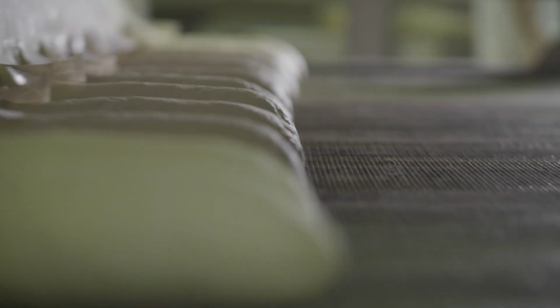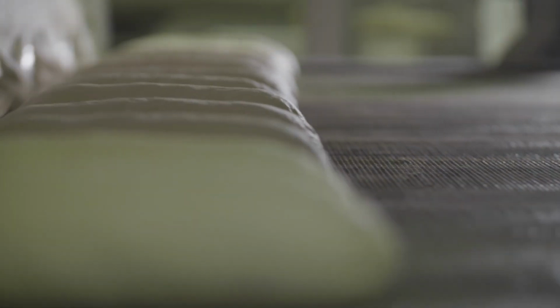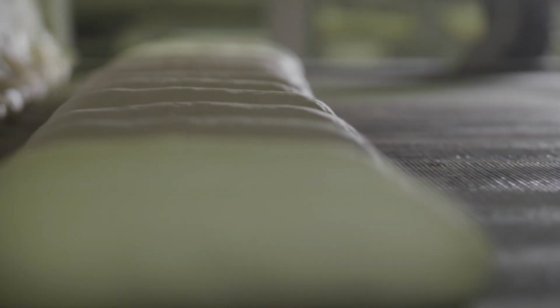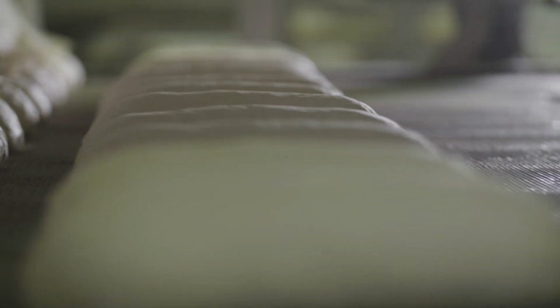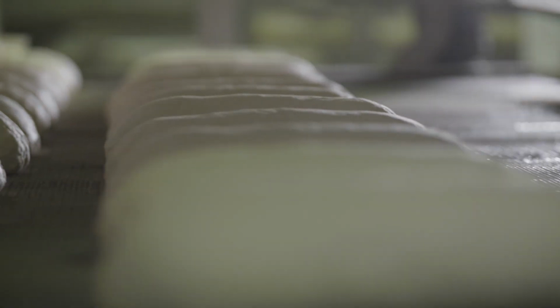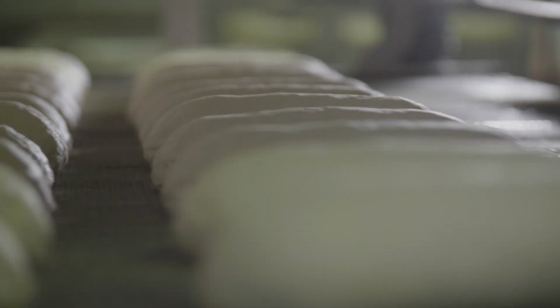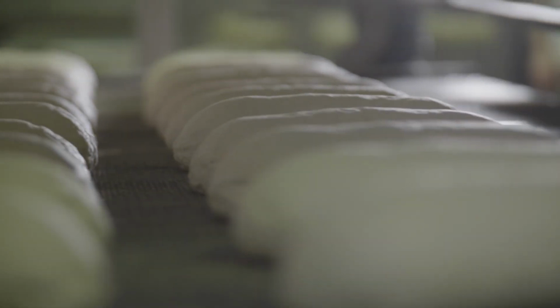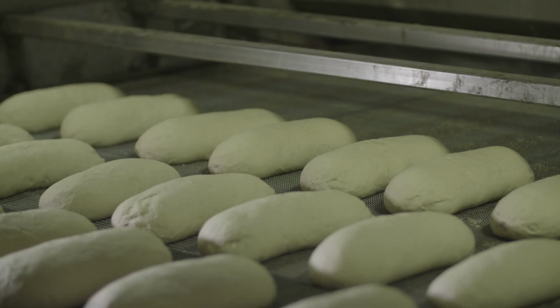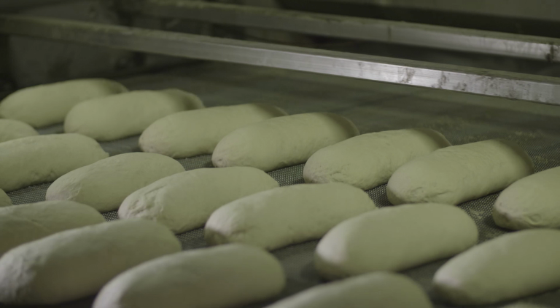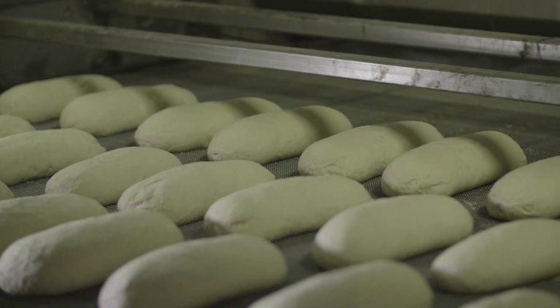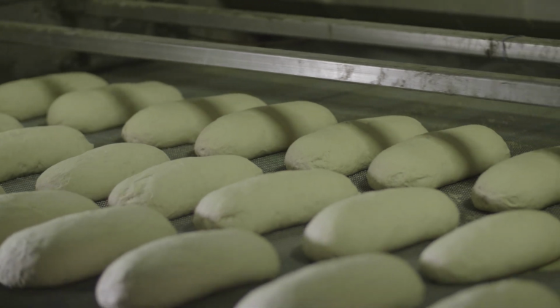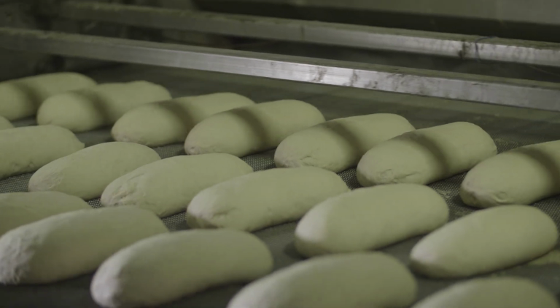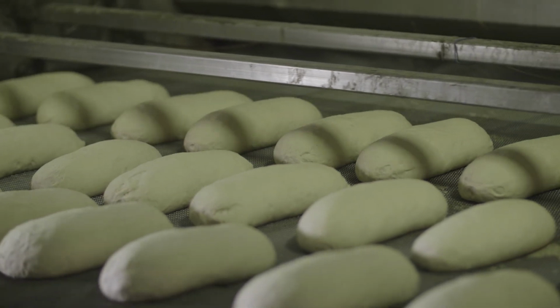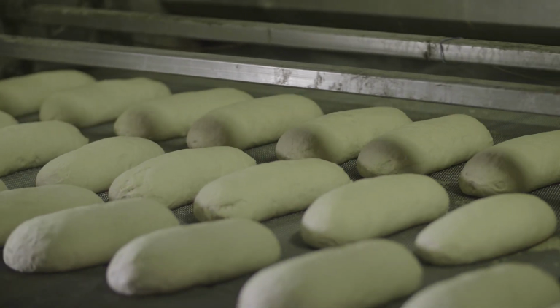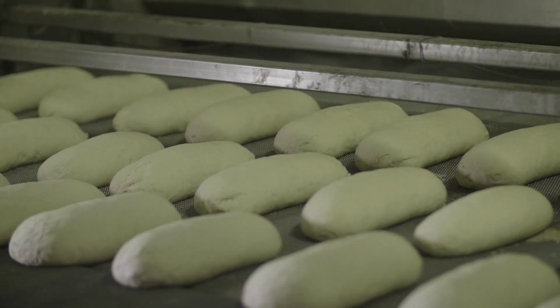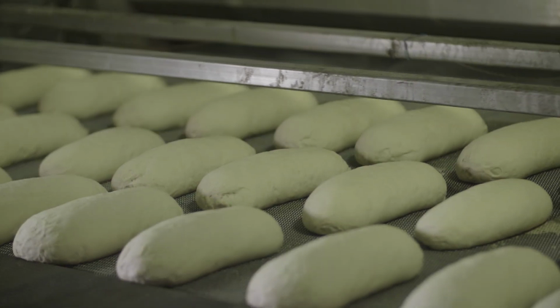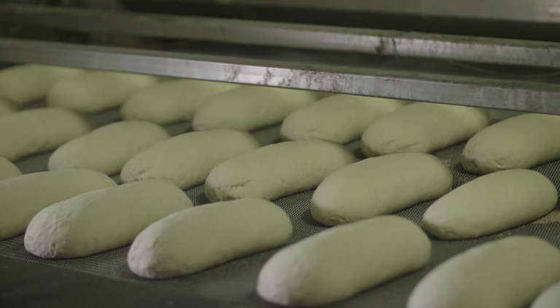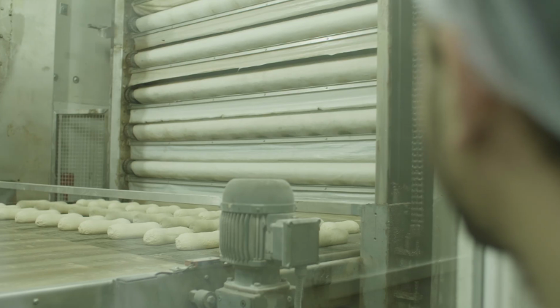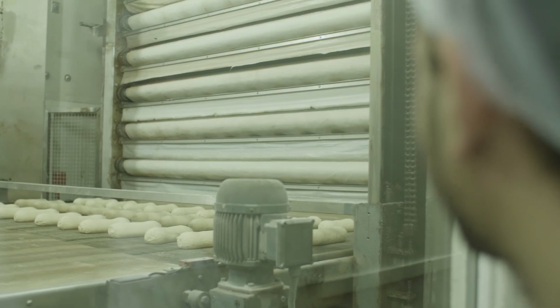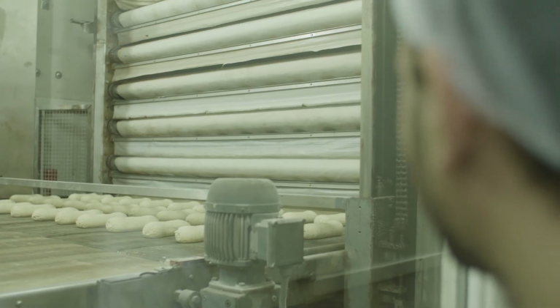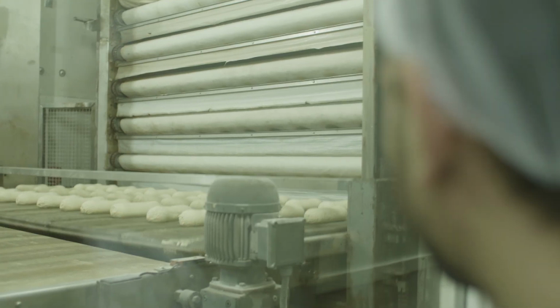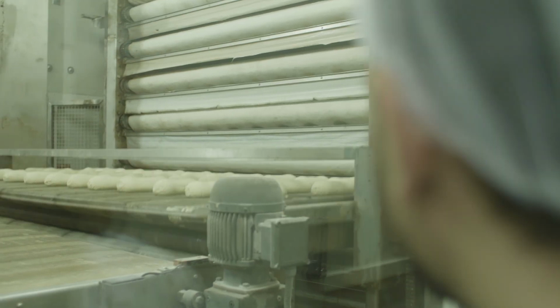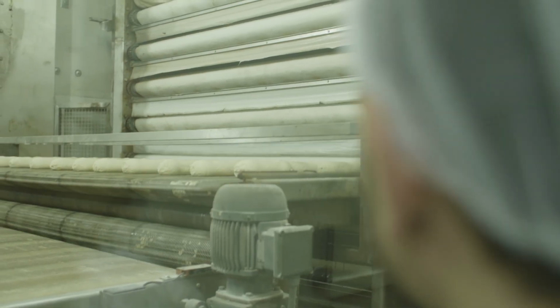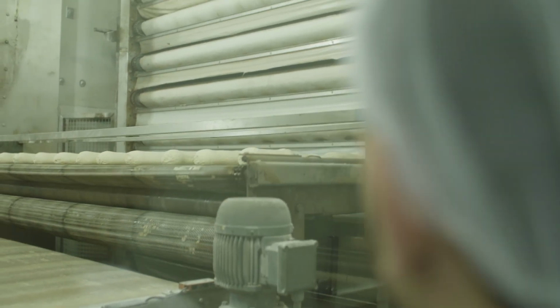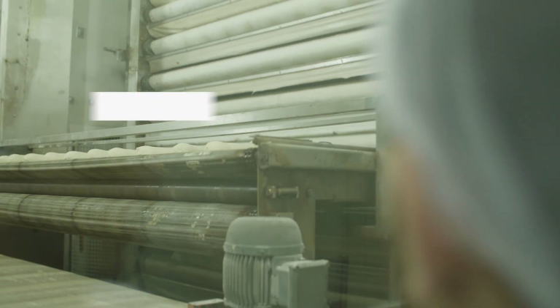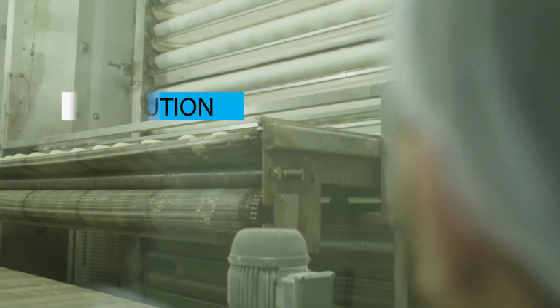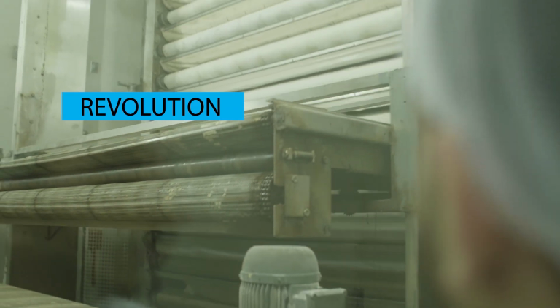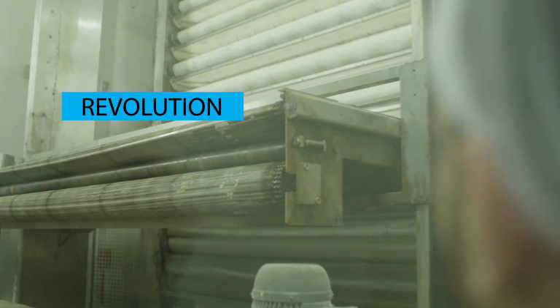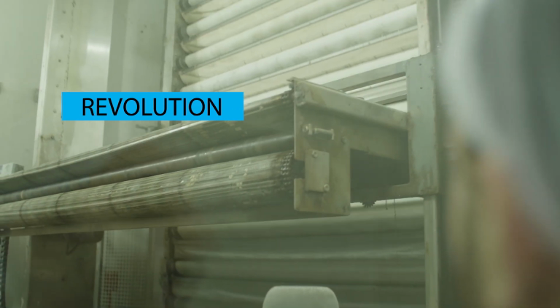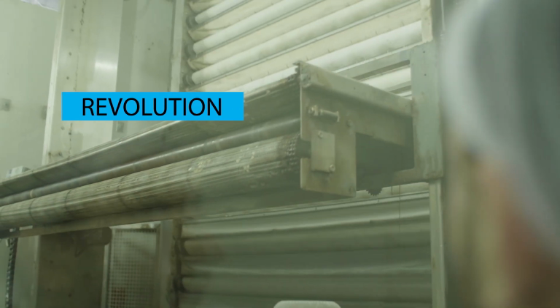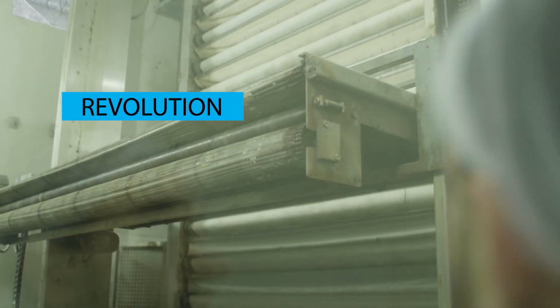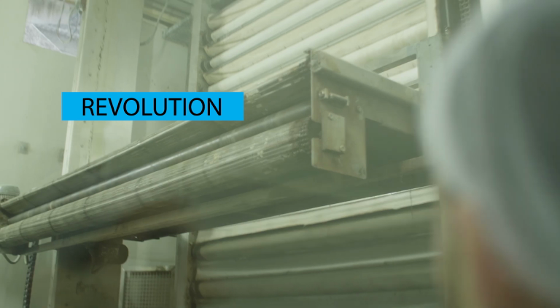Berman Bakery implanted the HID BlueVision system on all of their motors, and a real revolution has begun.